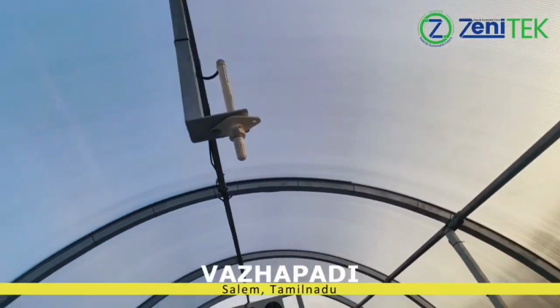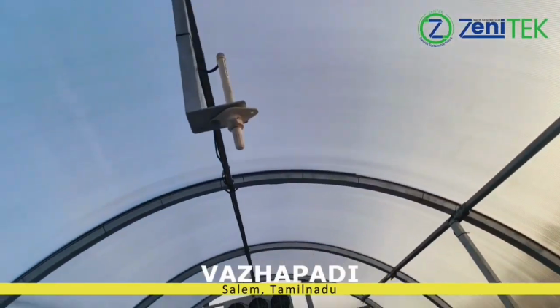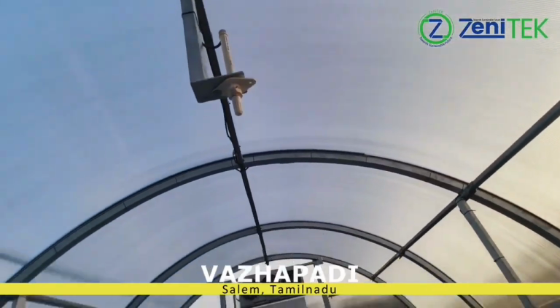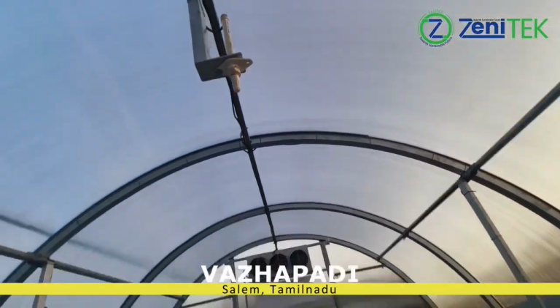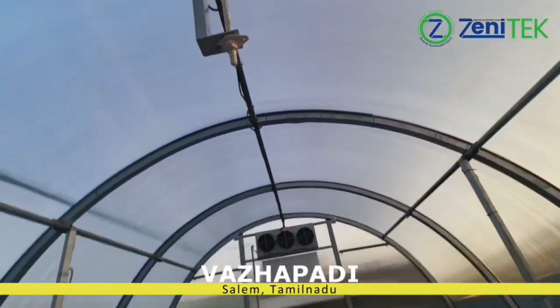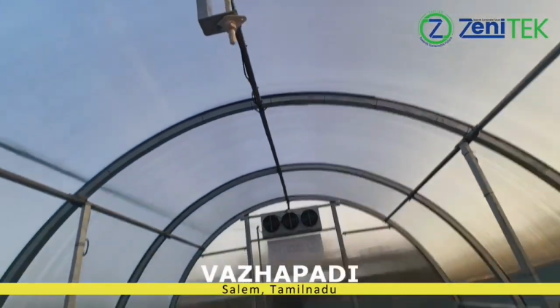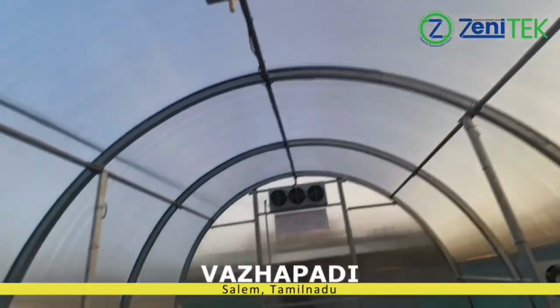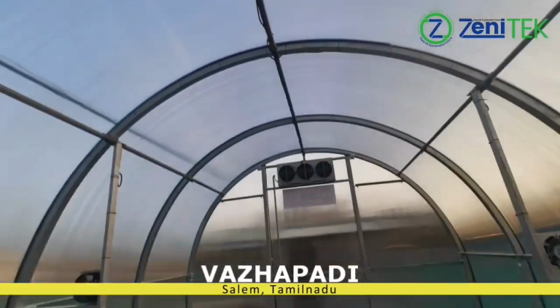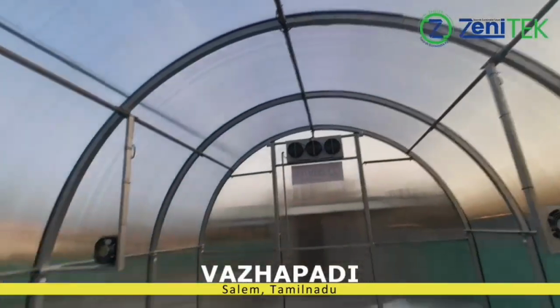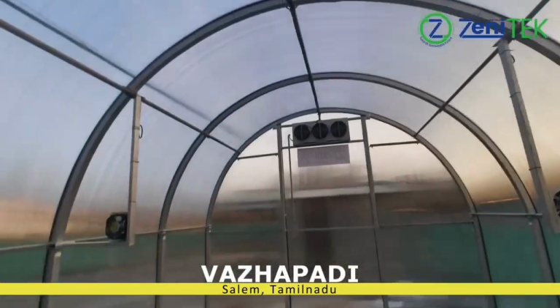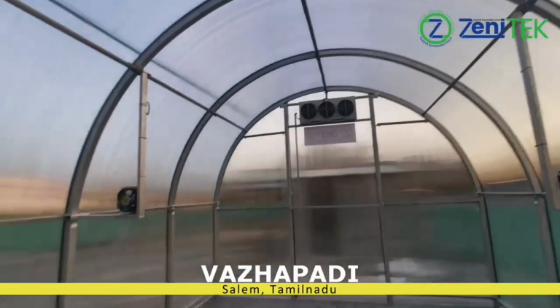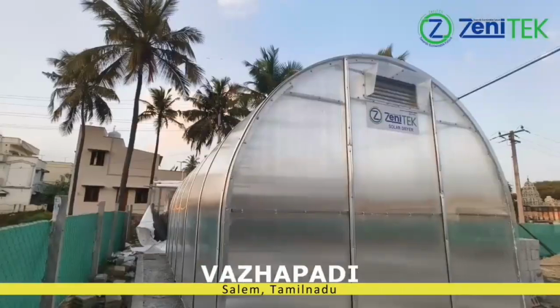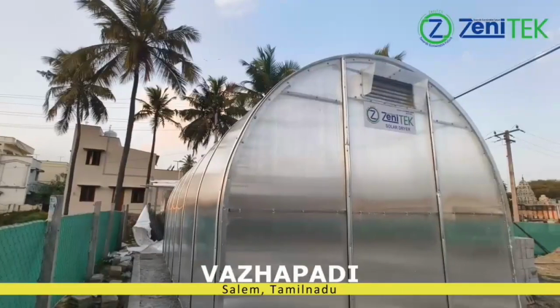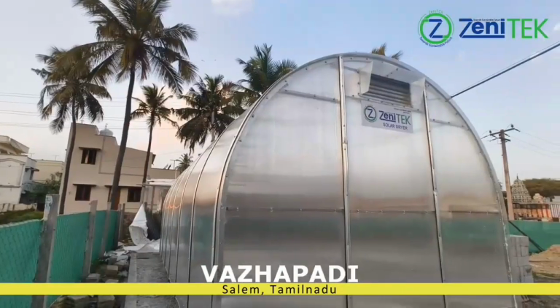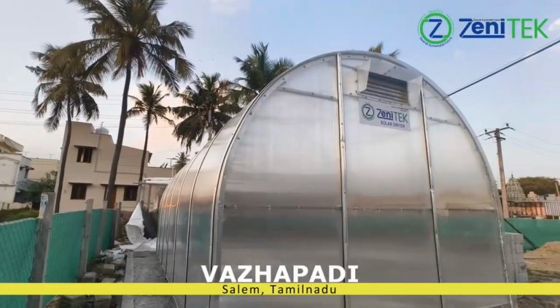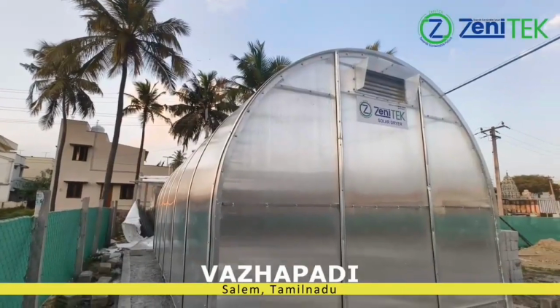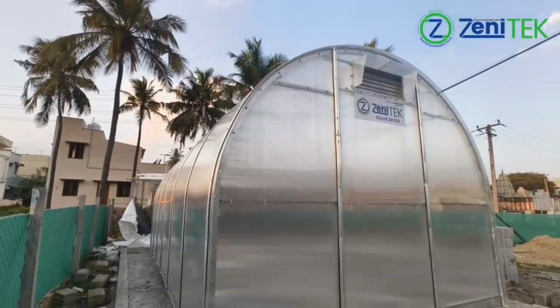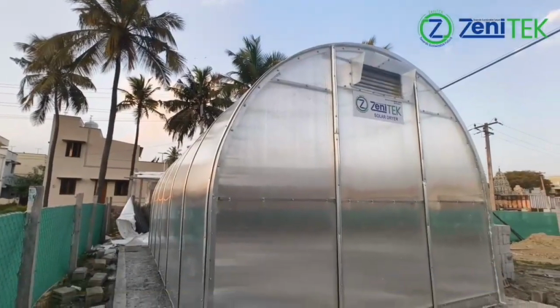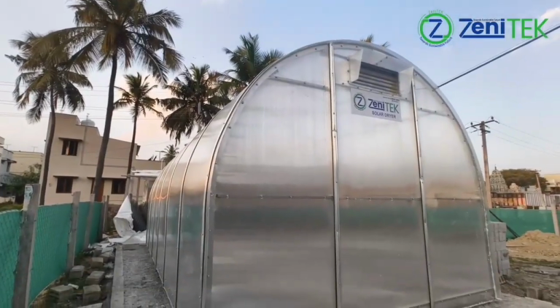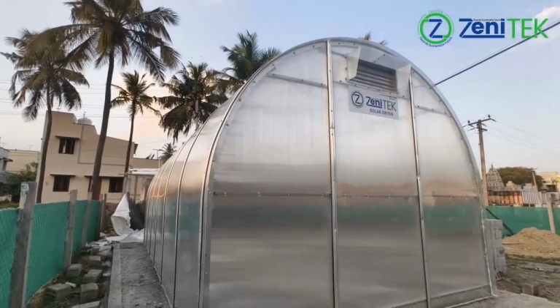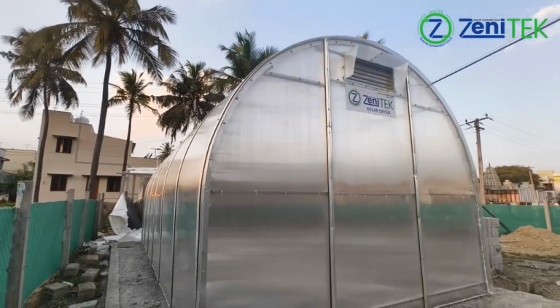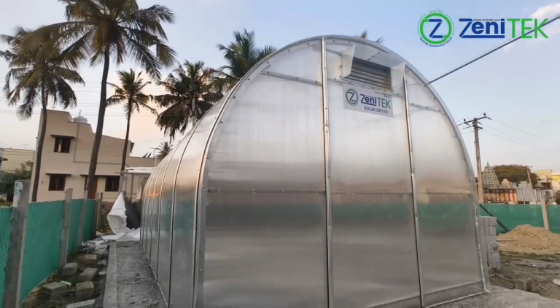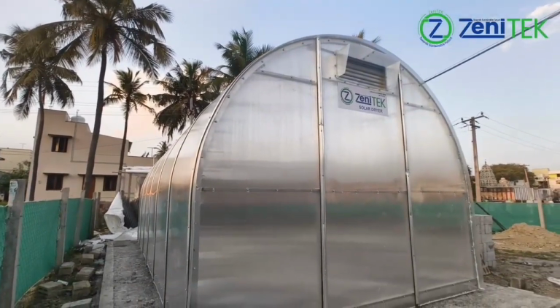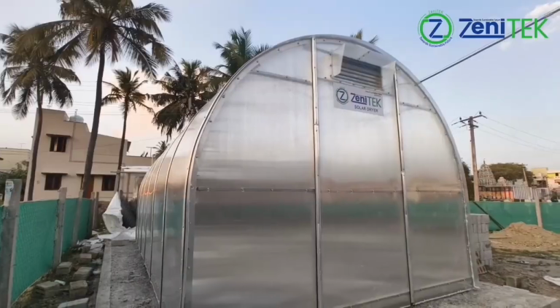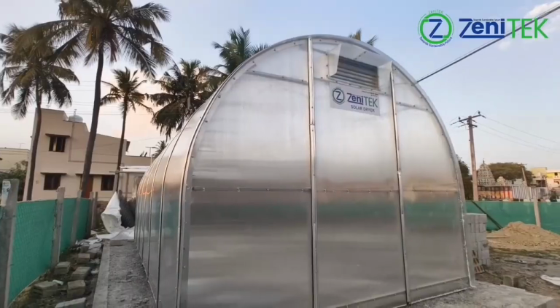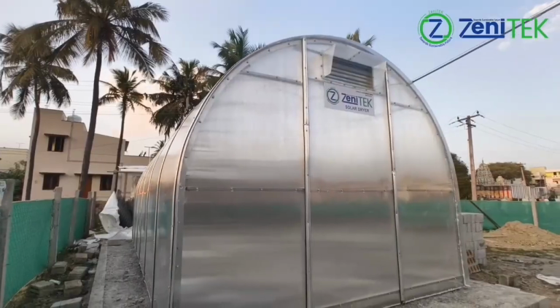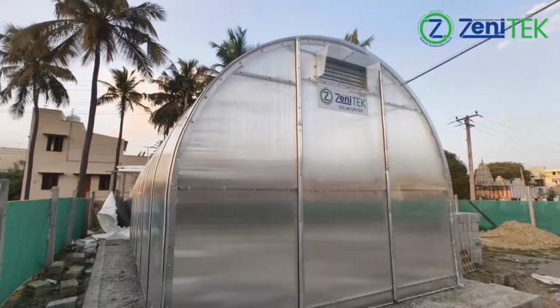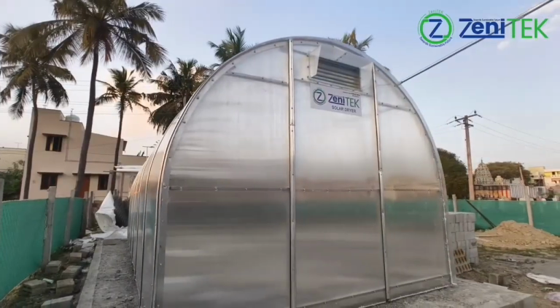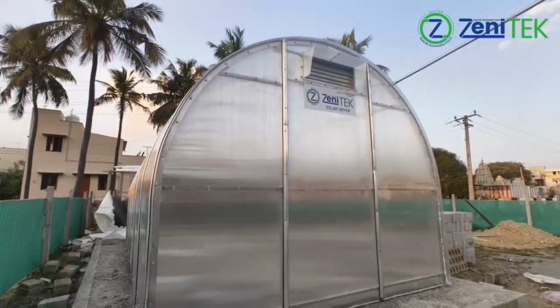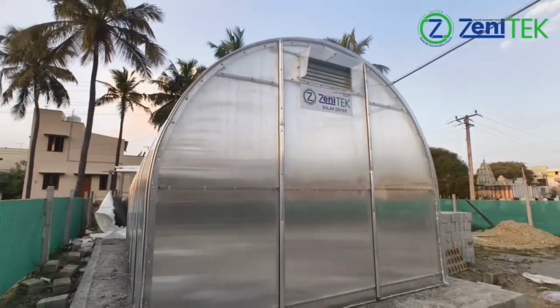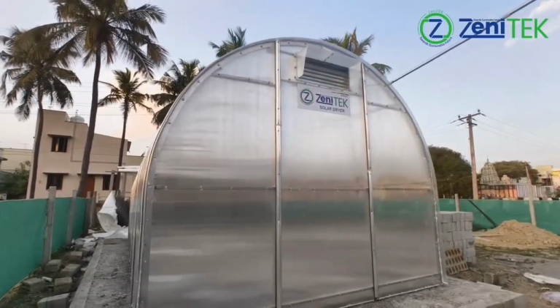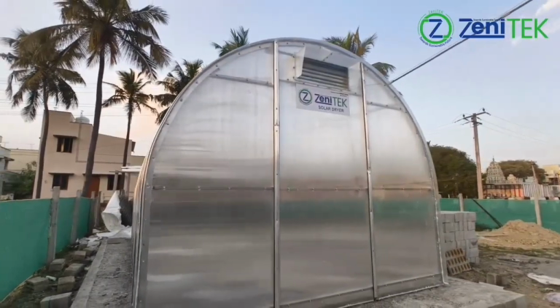Internal circulation fans maintain consistent airflow, ensuring even drying throughout the chamber.